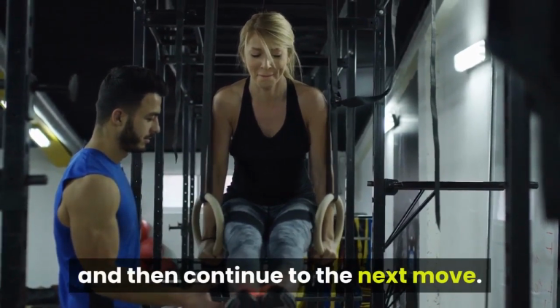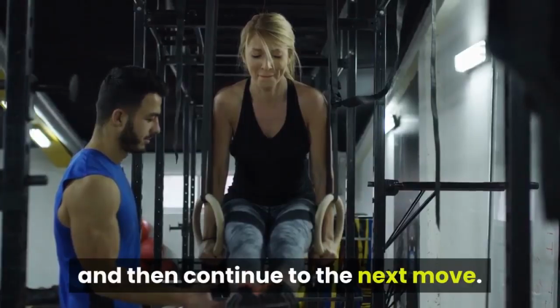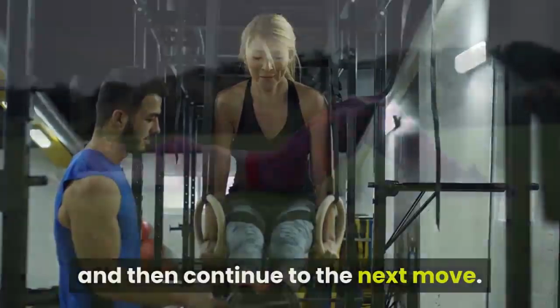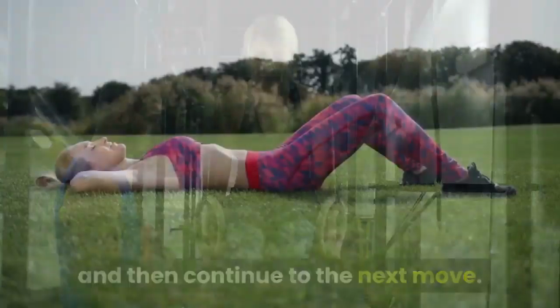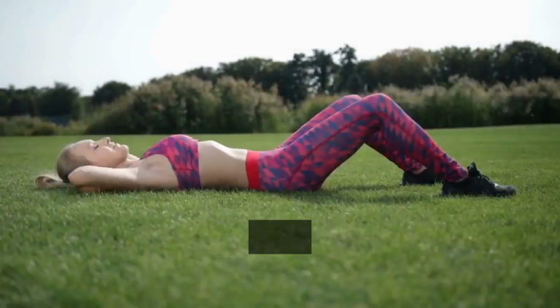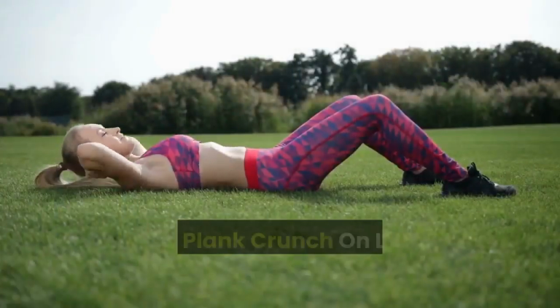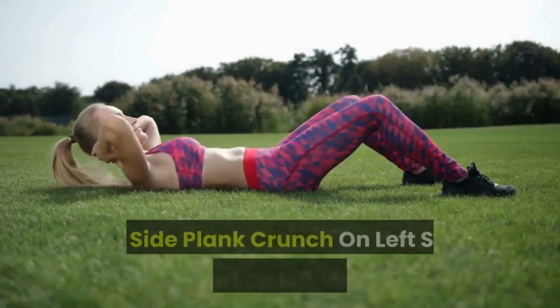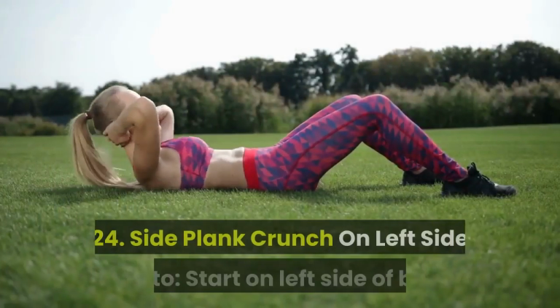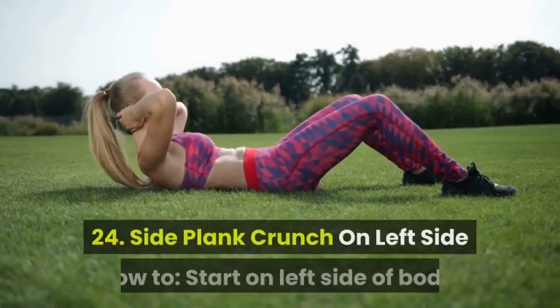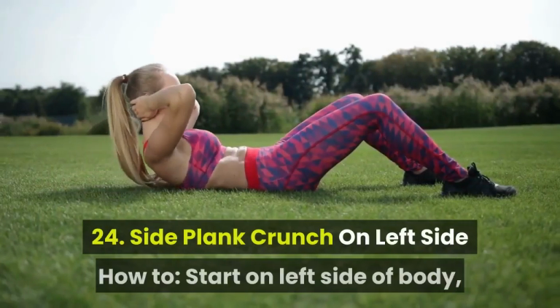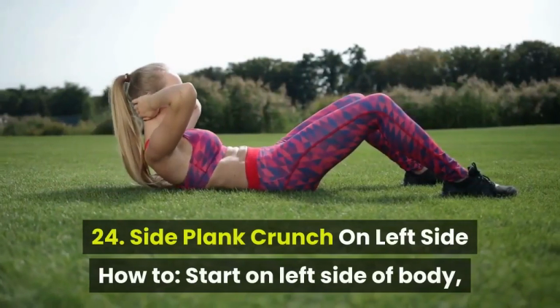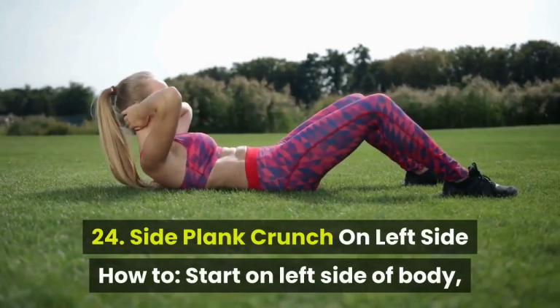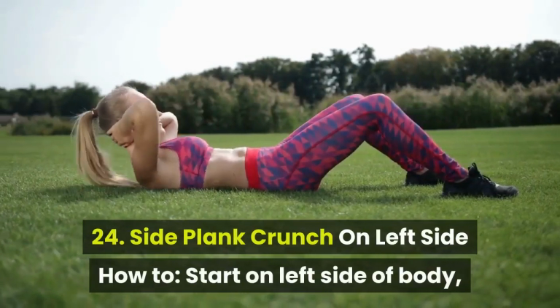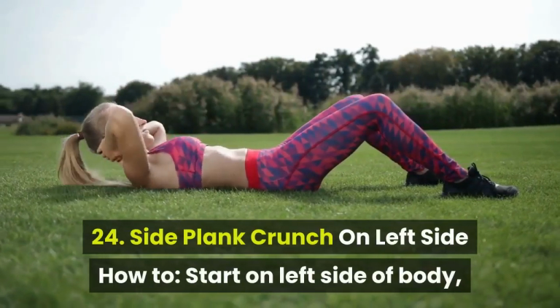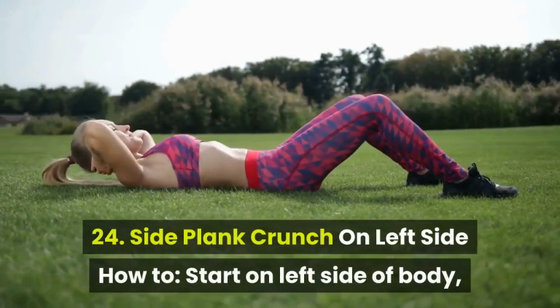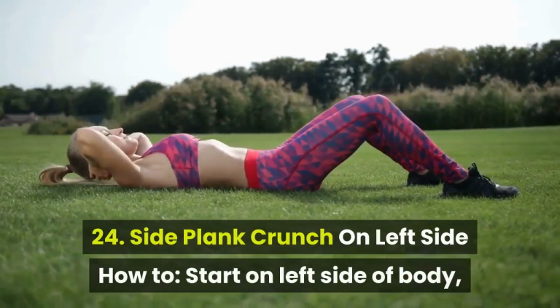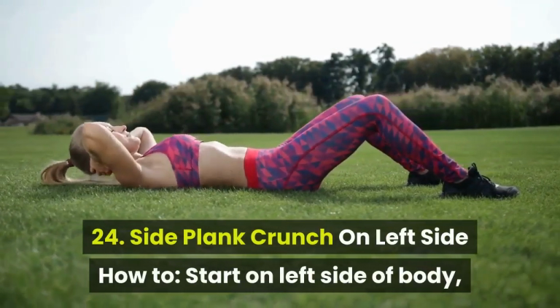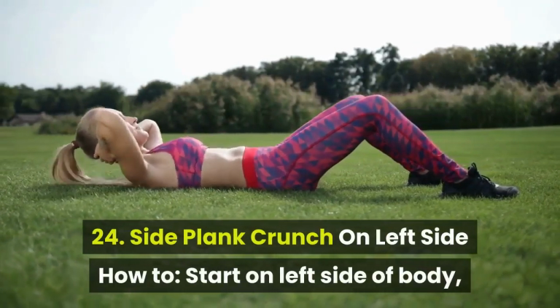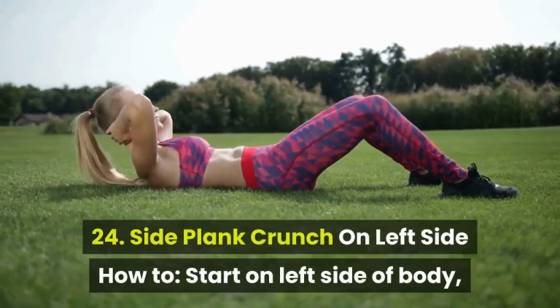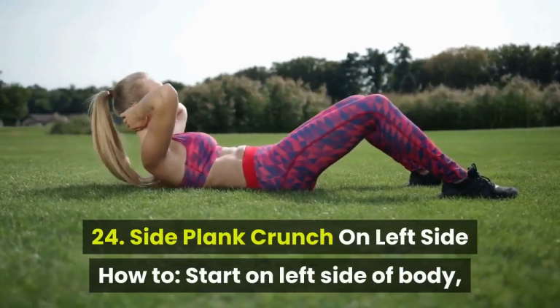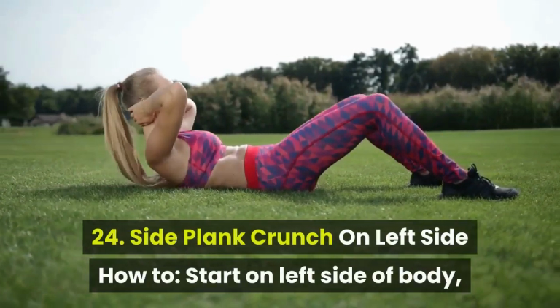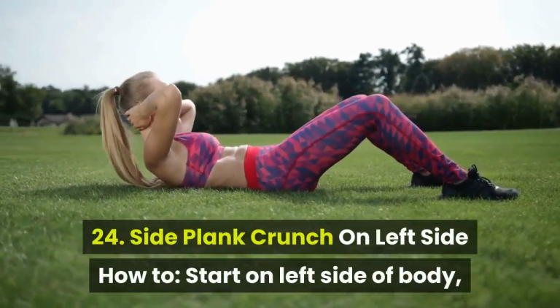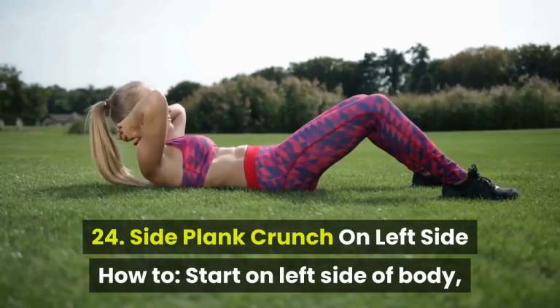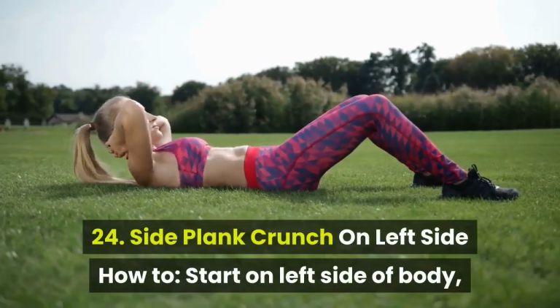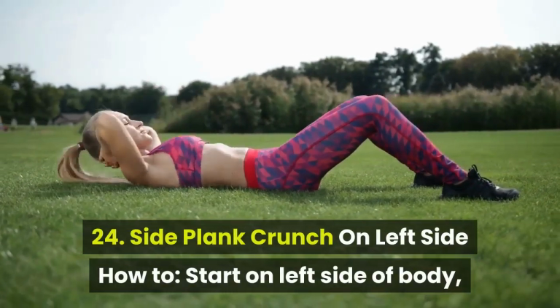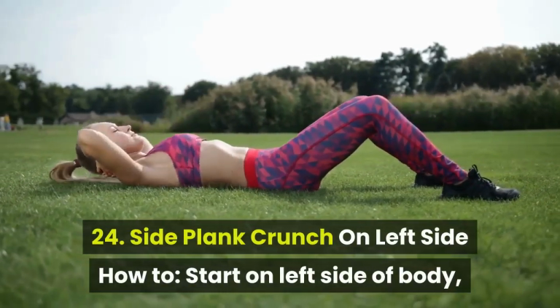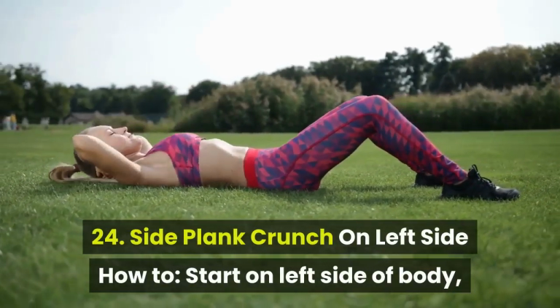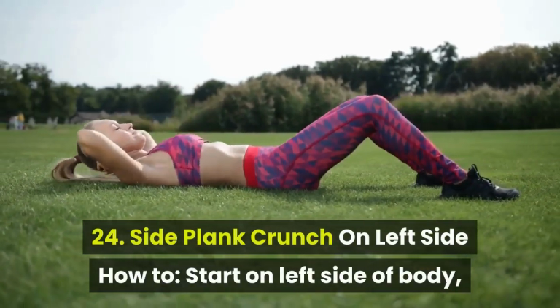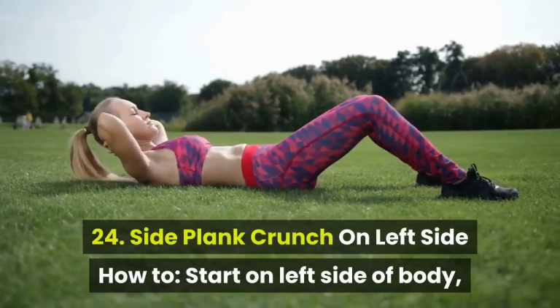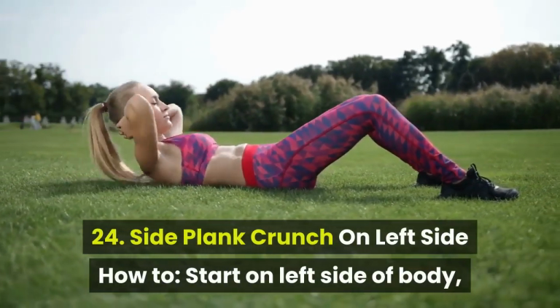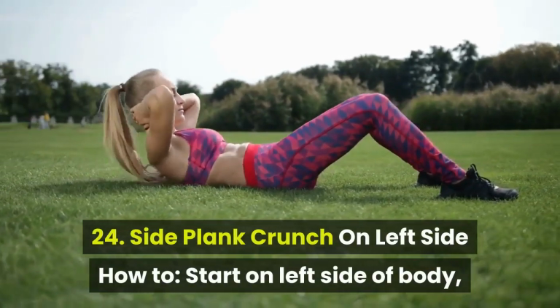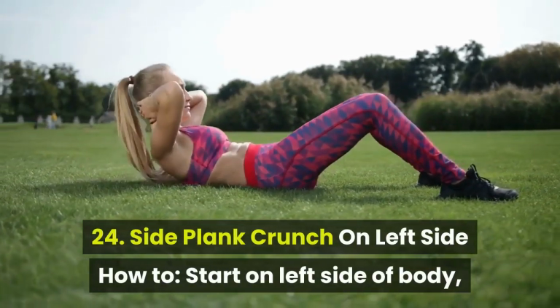24. Side Plank Crunch on Left Side. How to: start on left side of body.